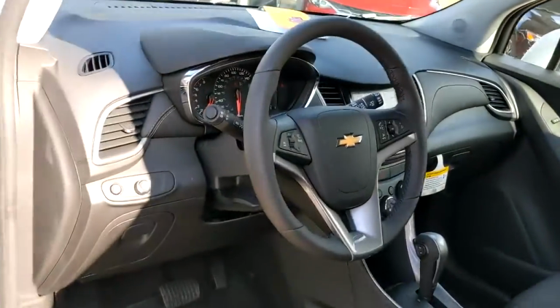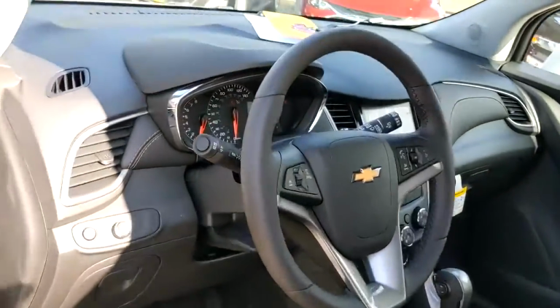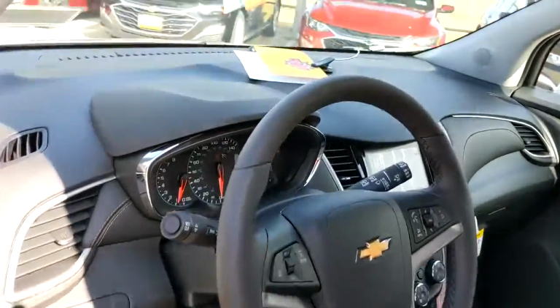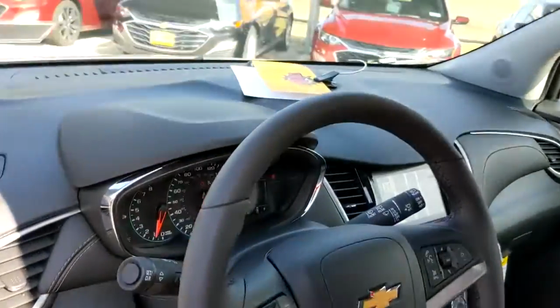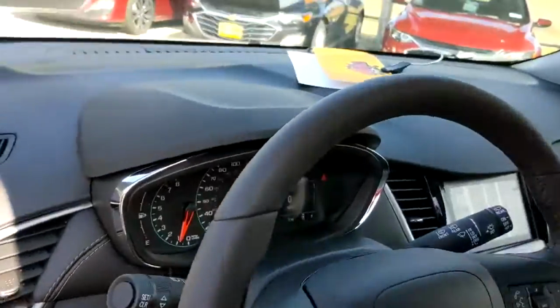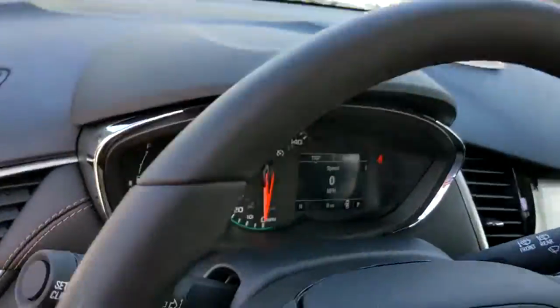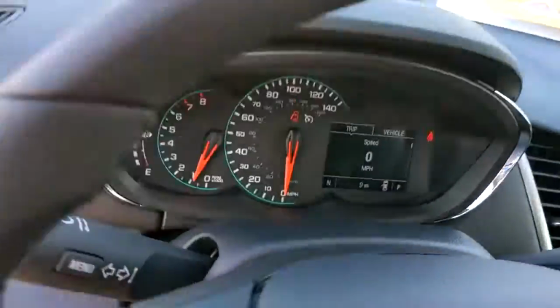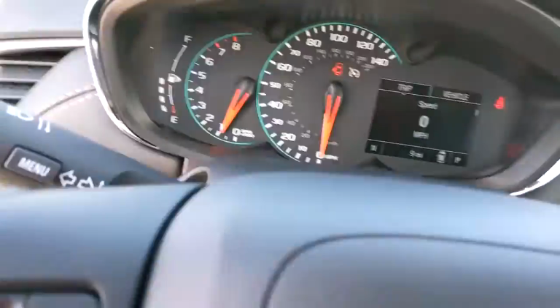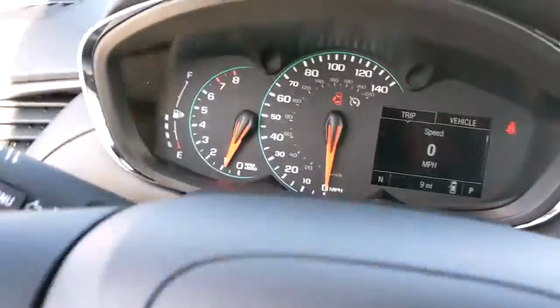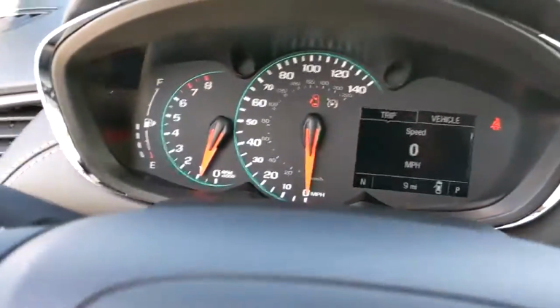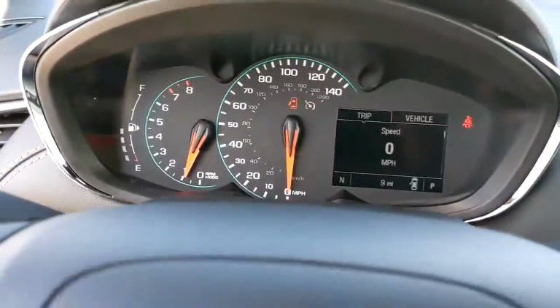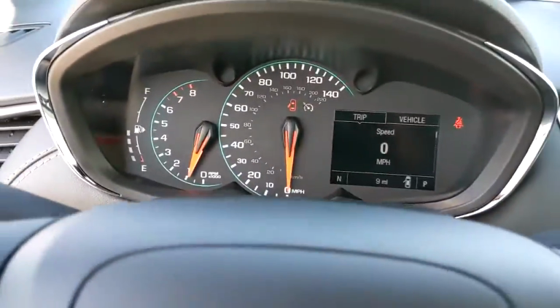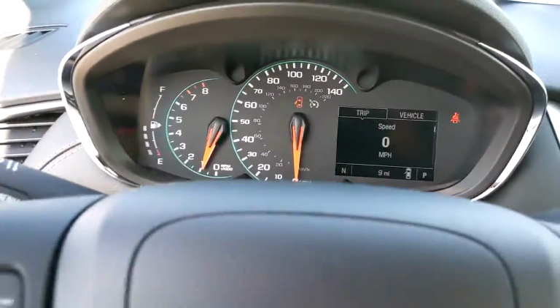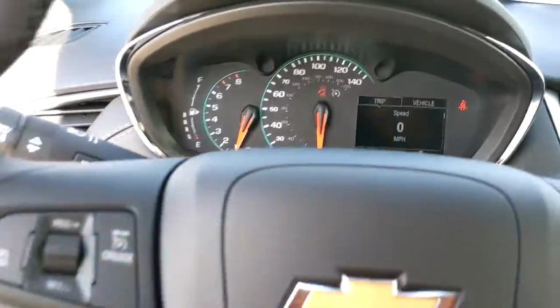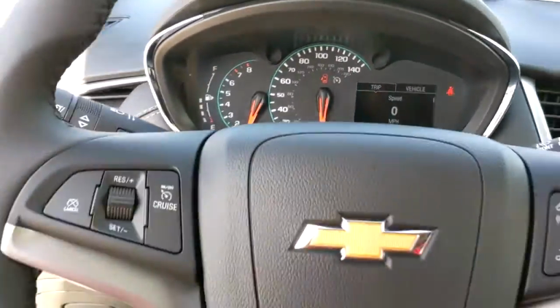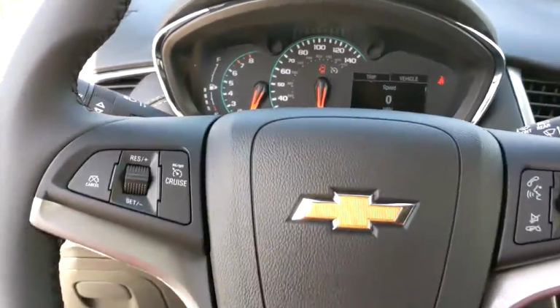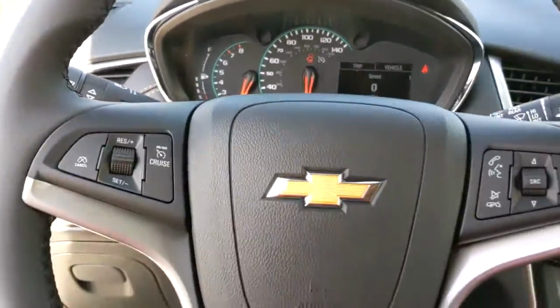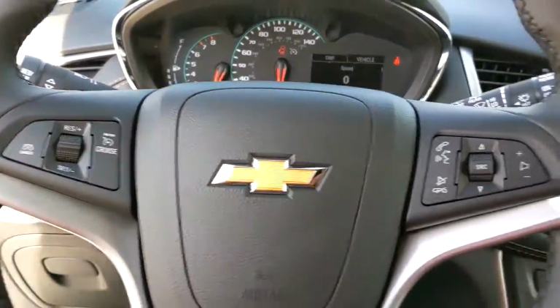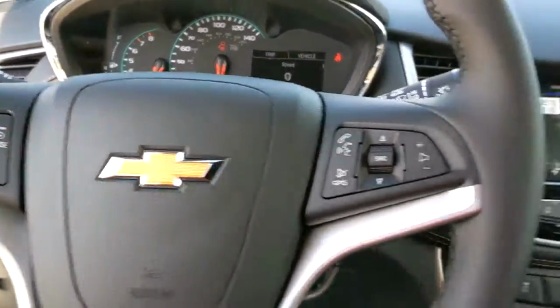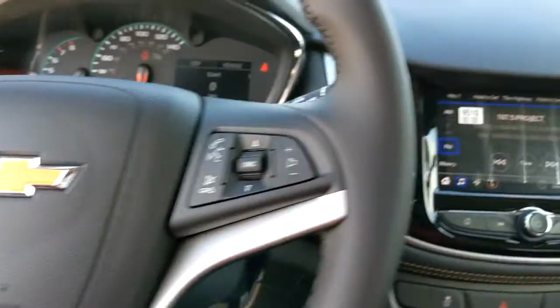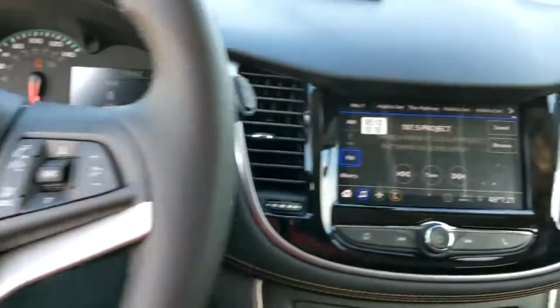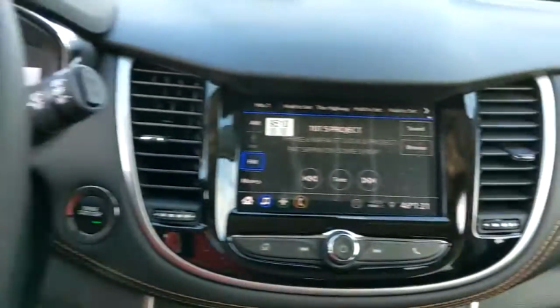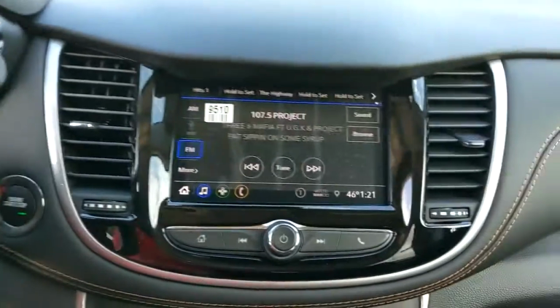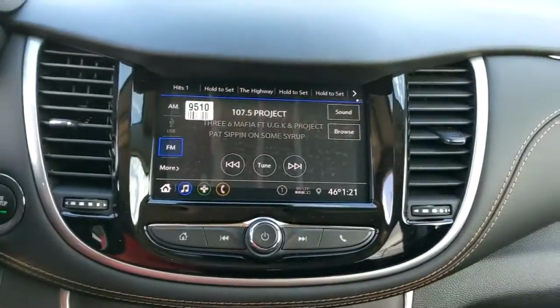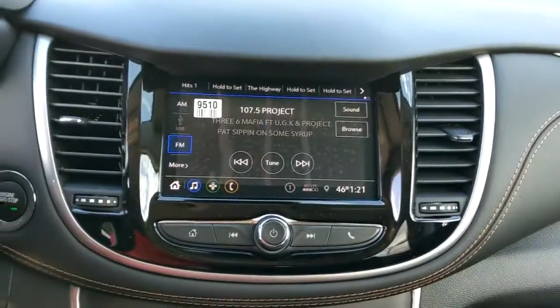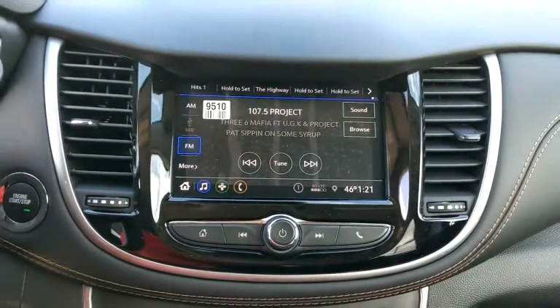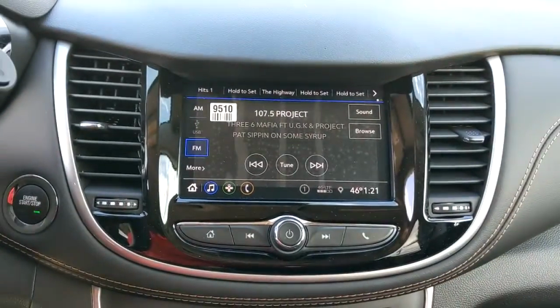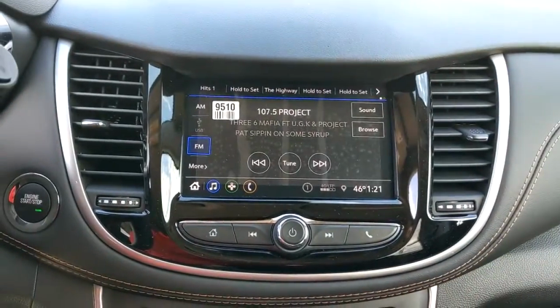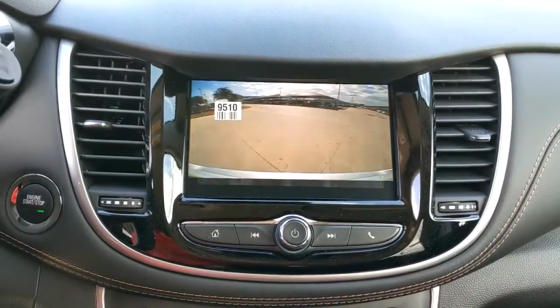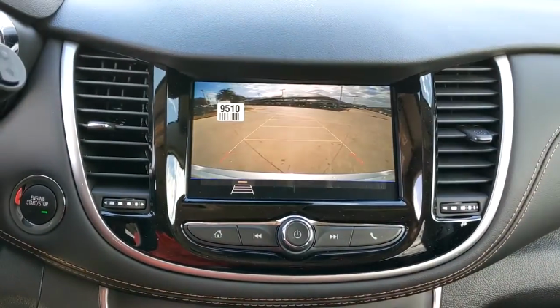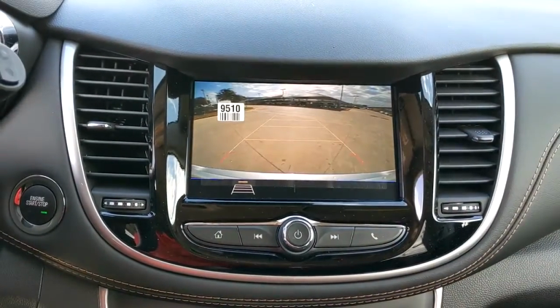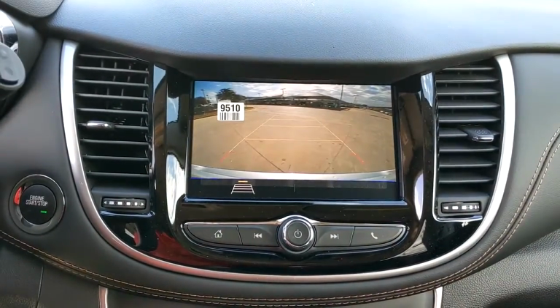See how much fun it can be to drive a car that's designed with your urban lifestyle in mind. Take the Trax out for a spin.